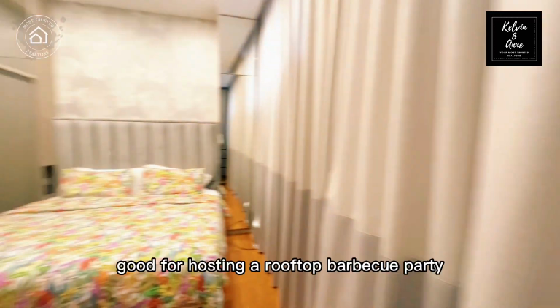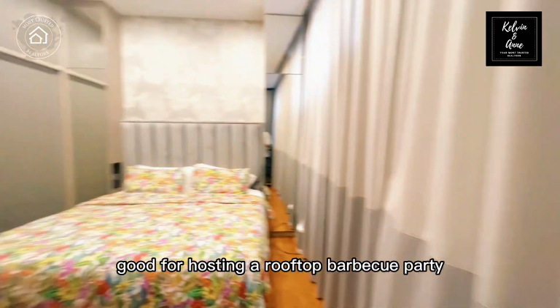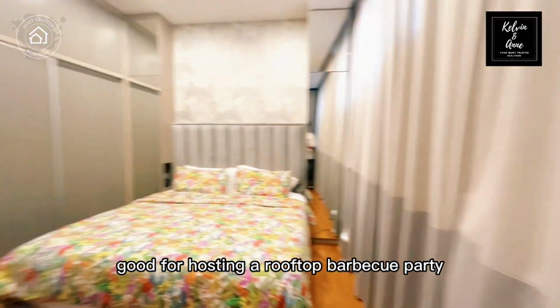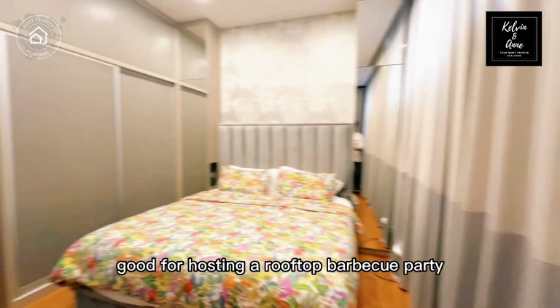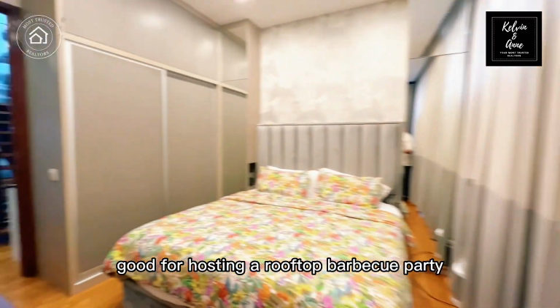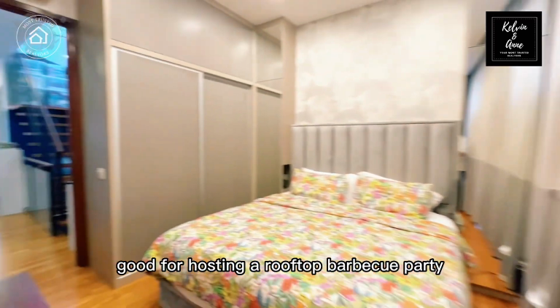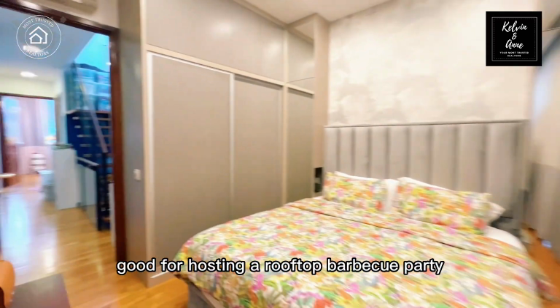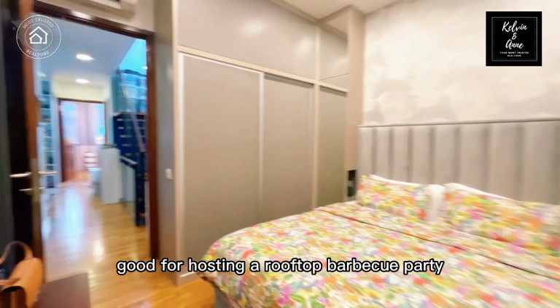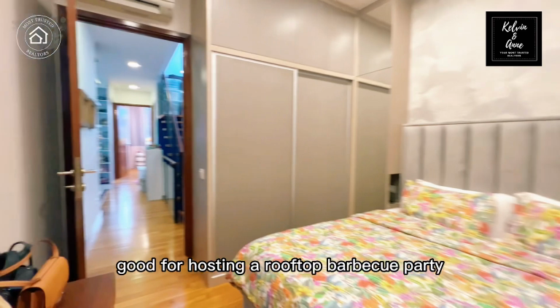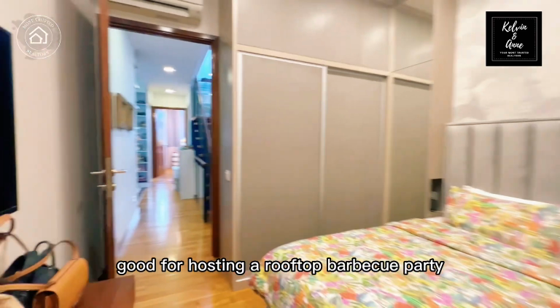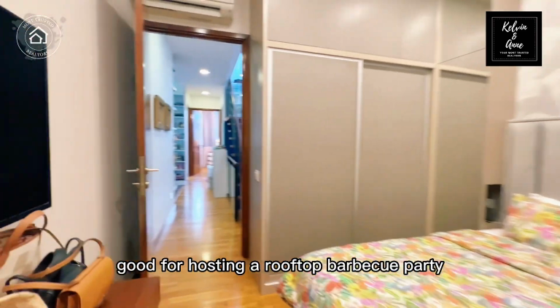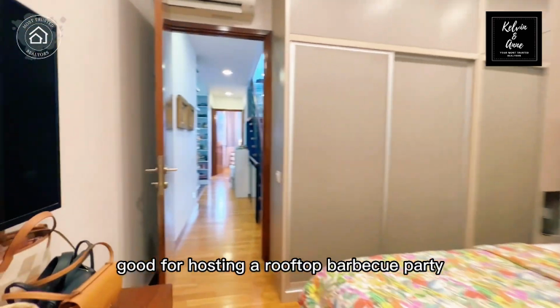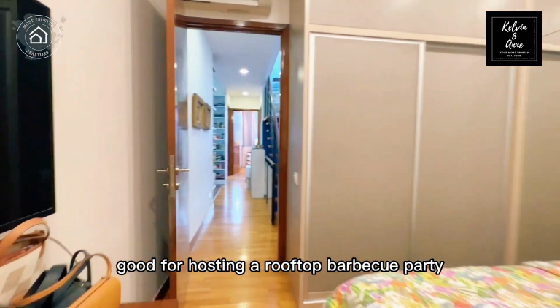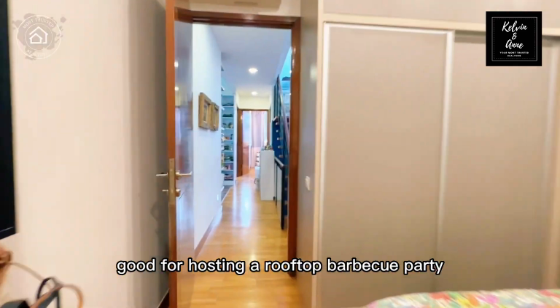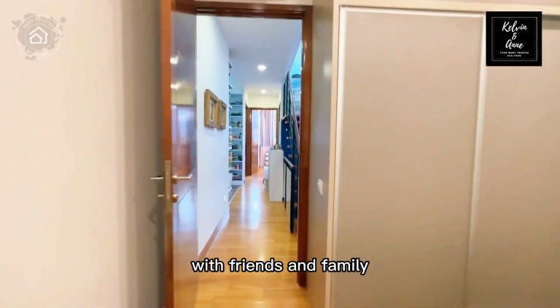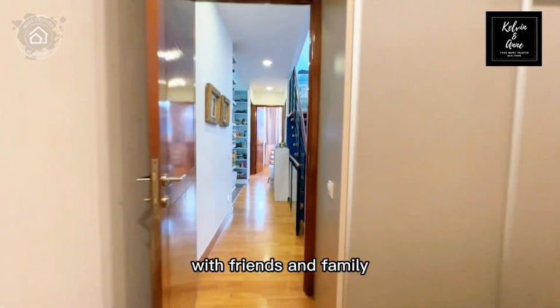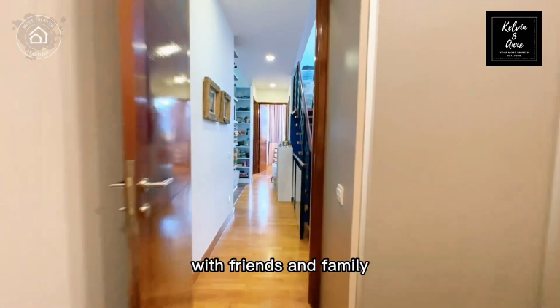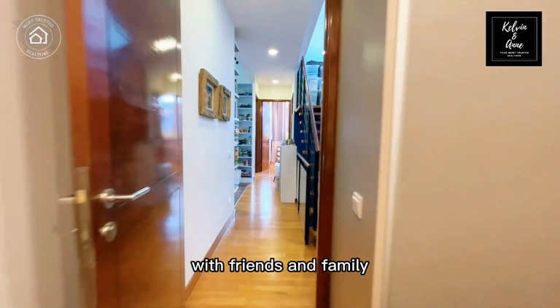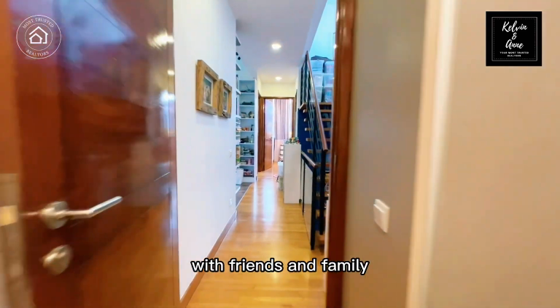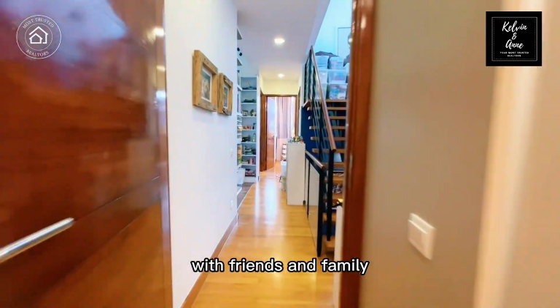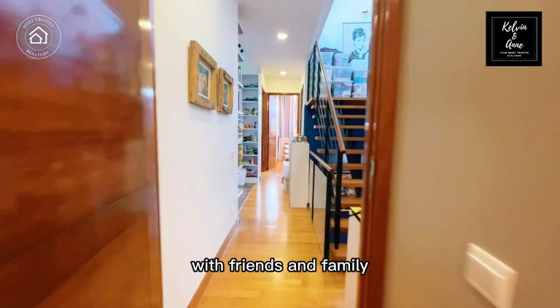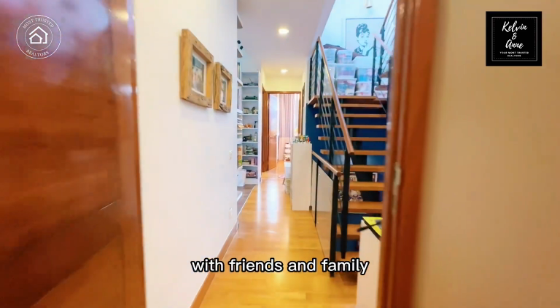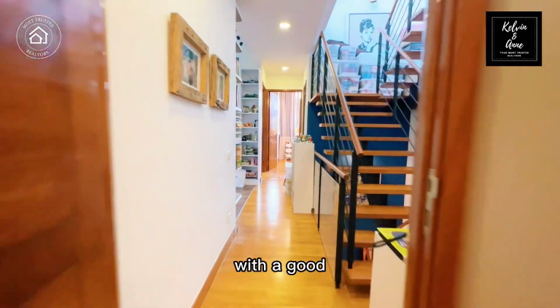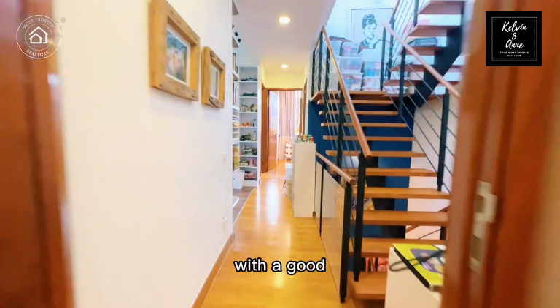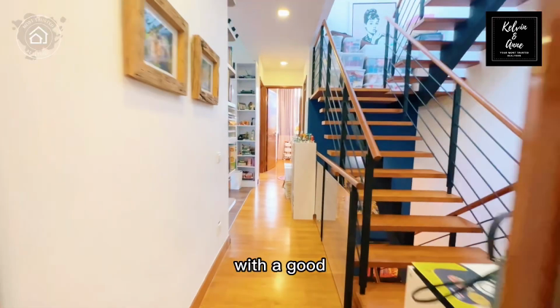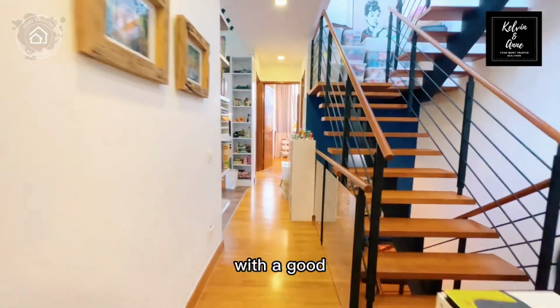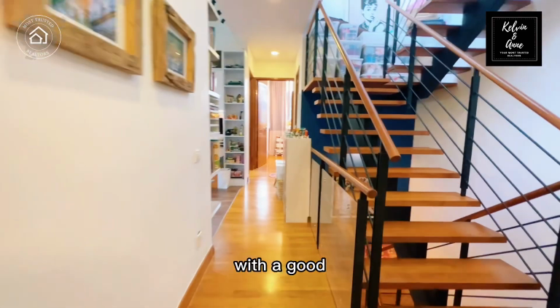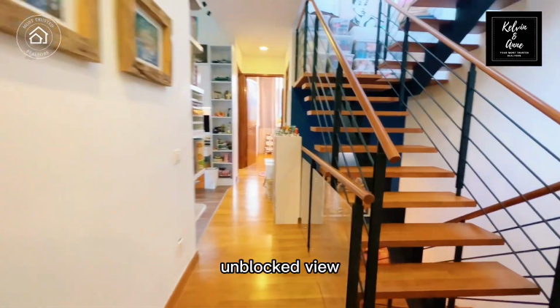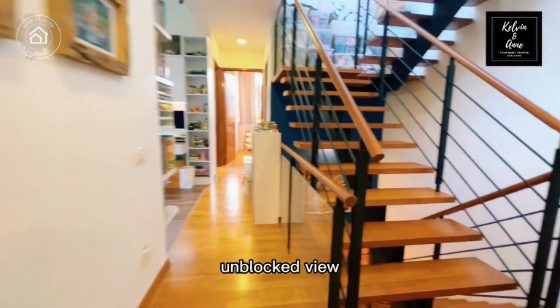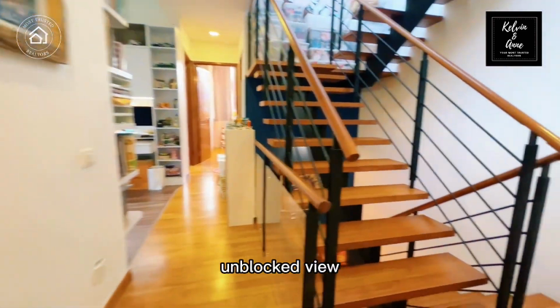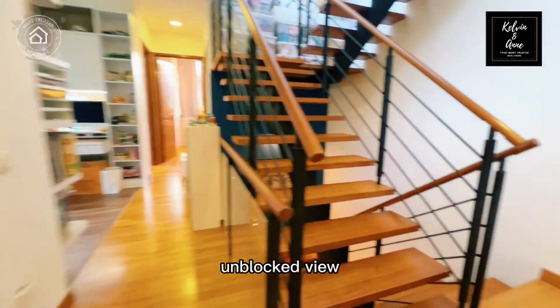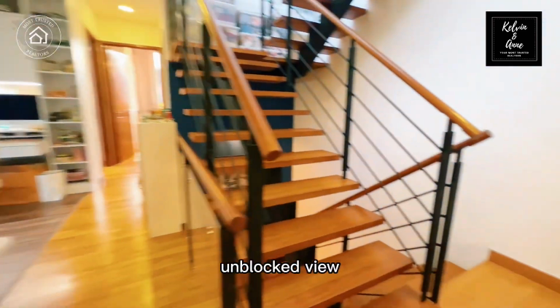There is another level above which is an attic roof terrace, good for hosting a rooftop BBQ party with friends and family, with a good unblocked view.